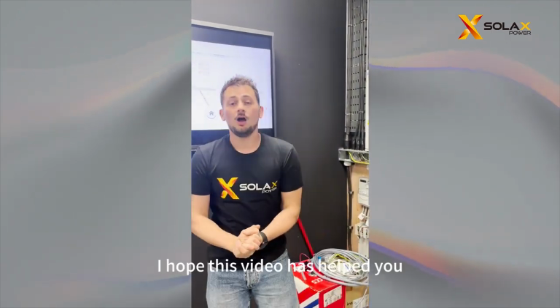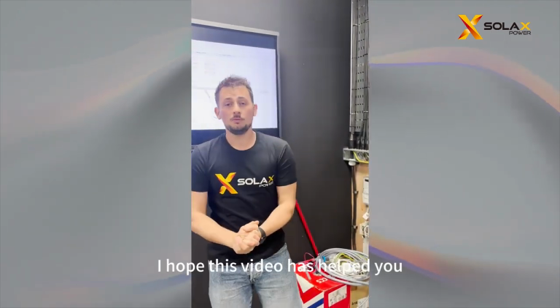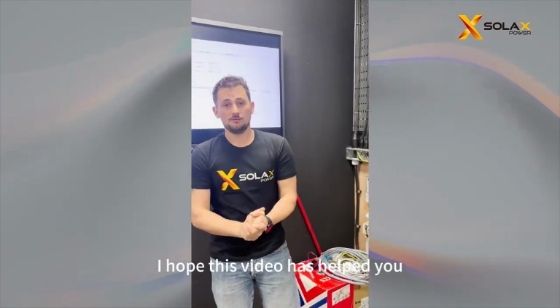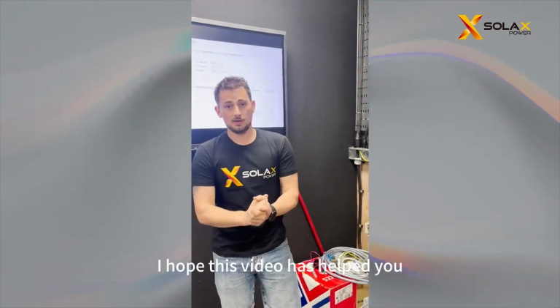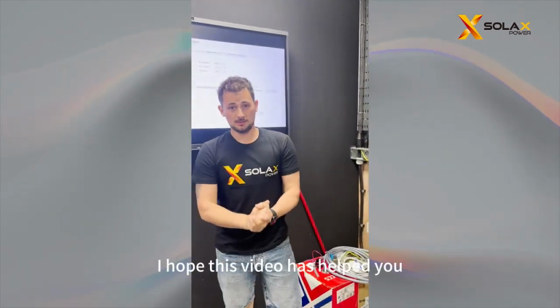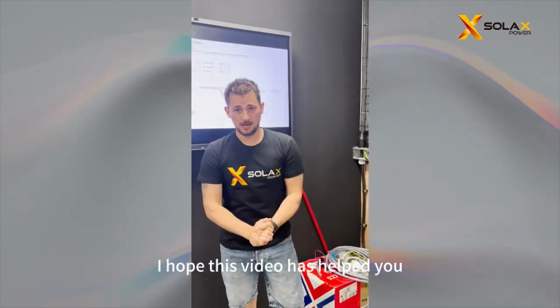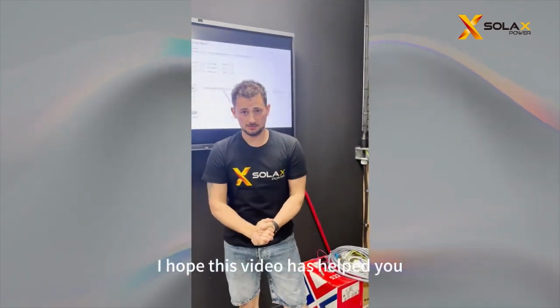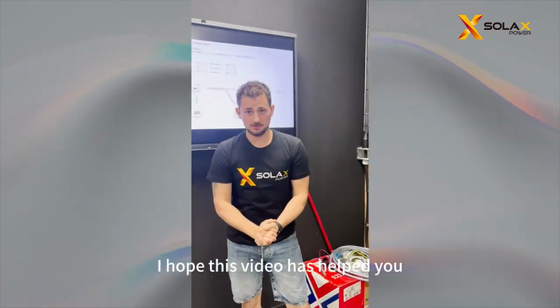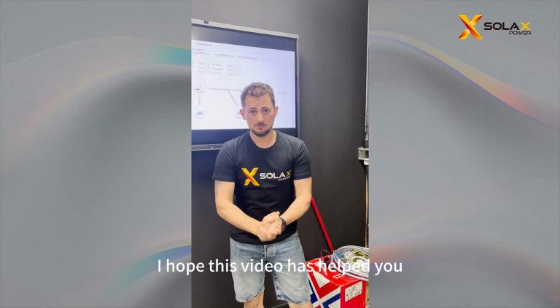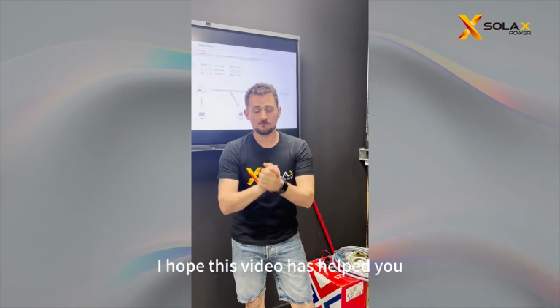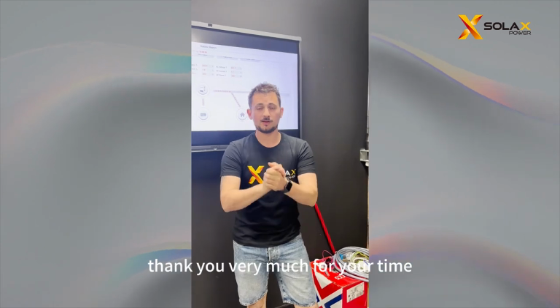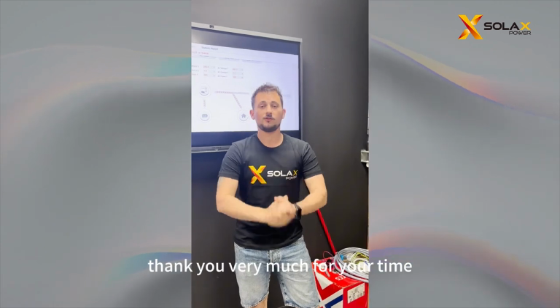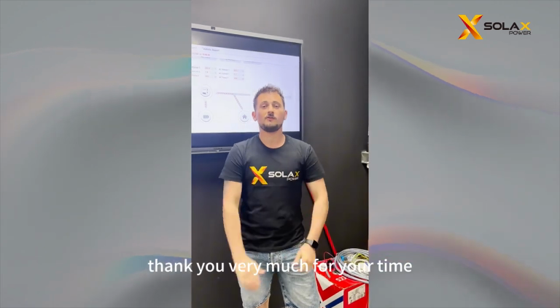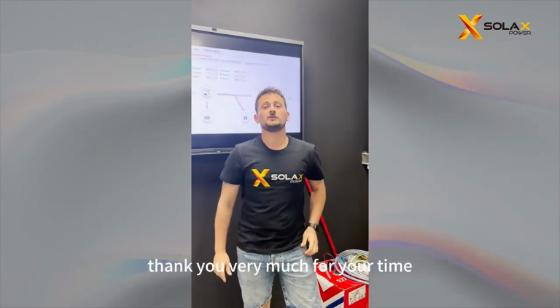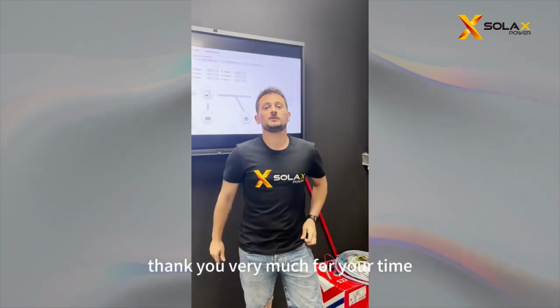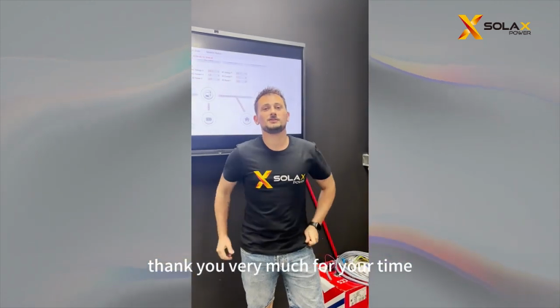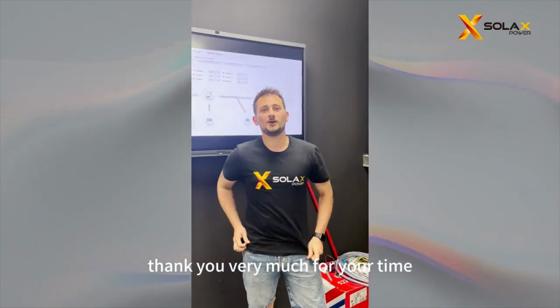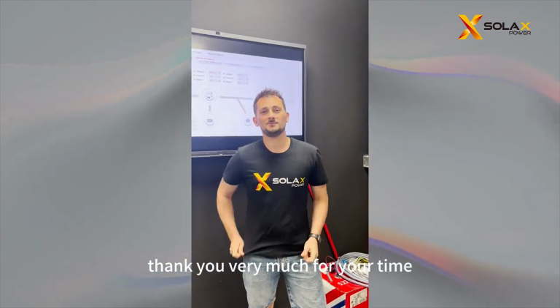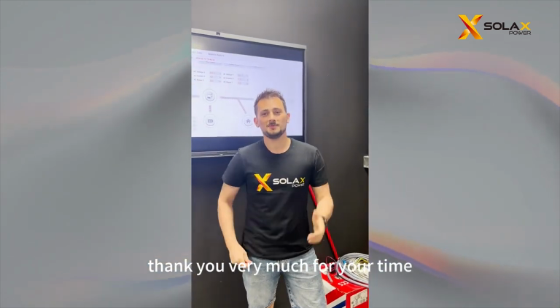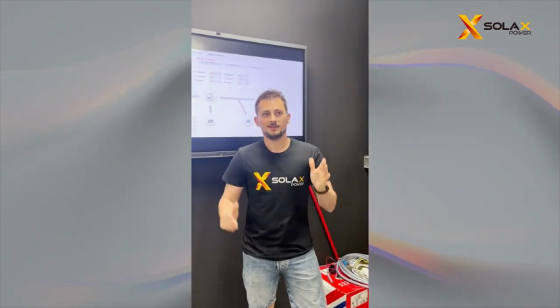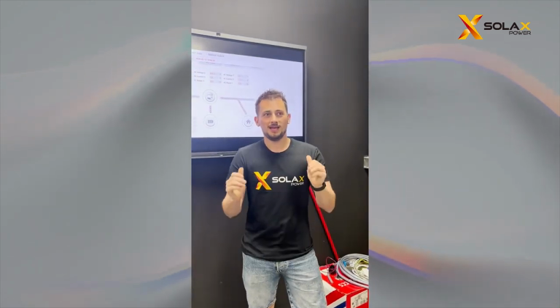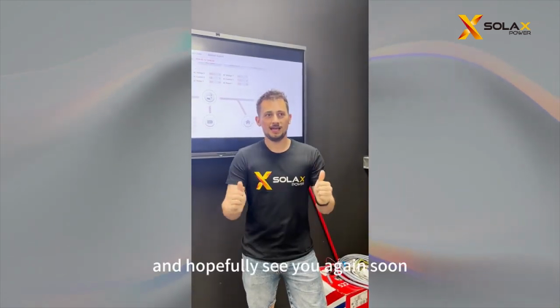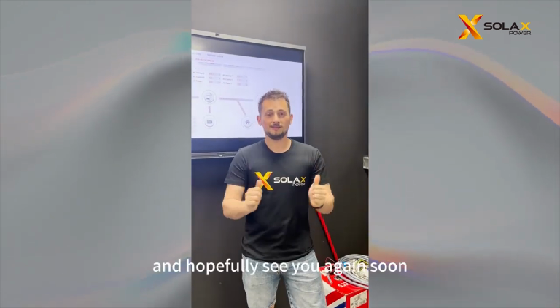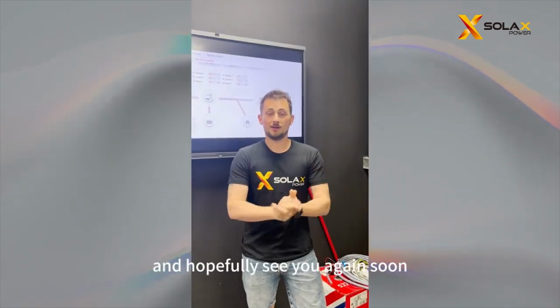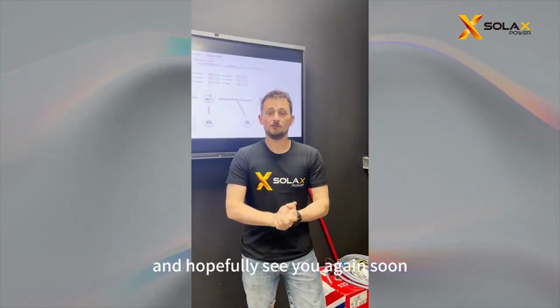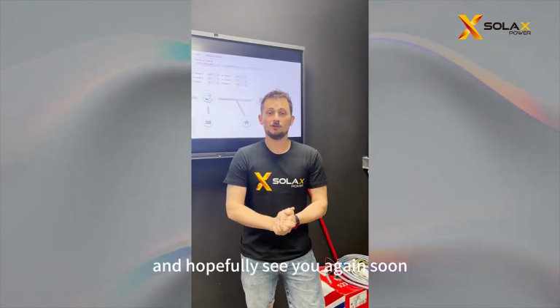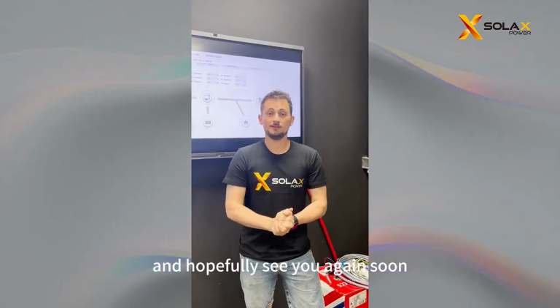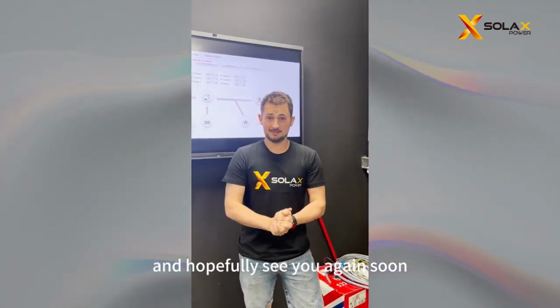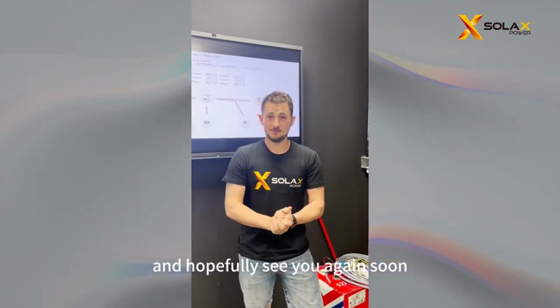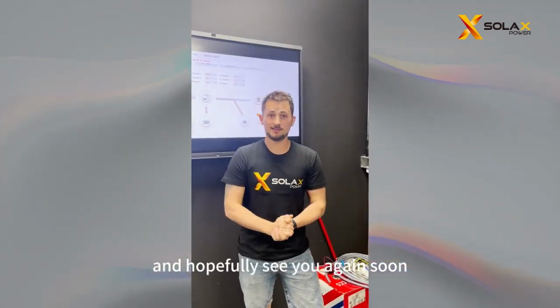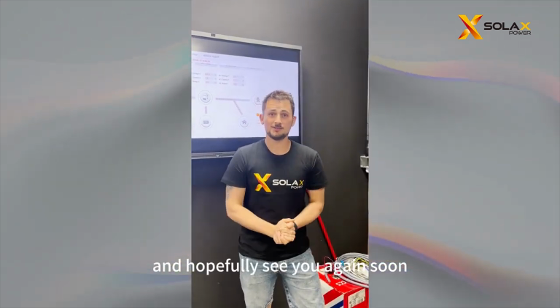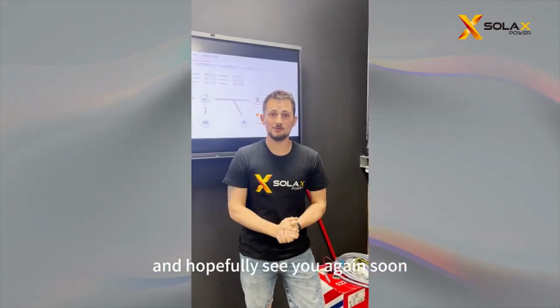I hope the video has helped you. Thank you very much for your time, and hopefully see you again soon.